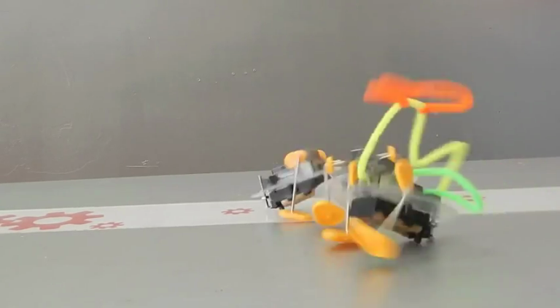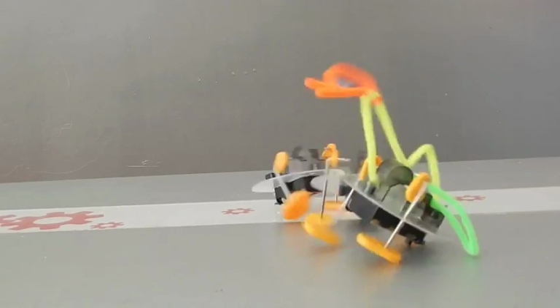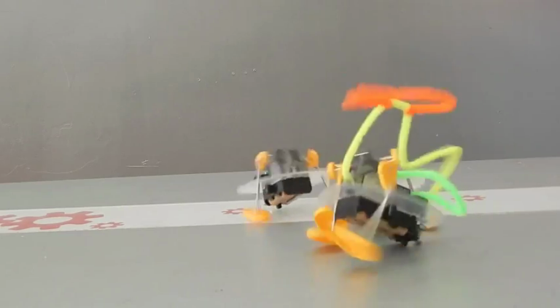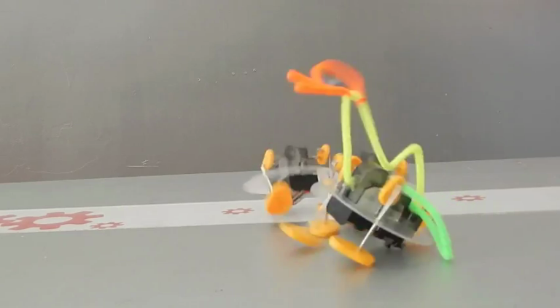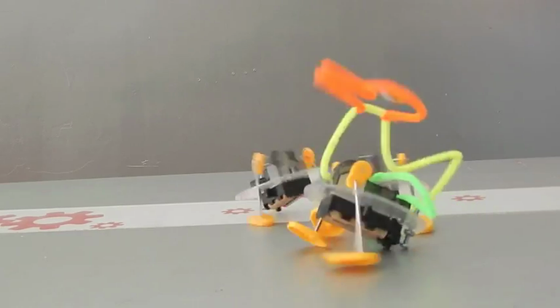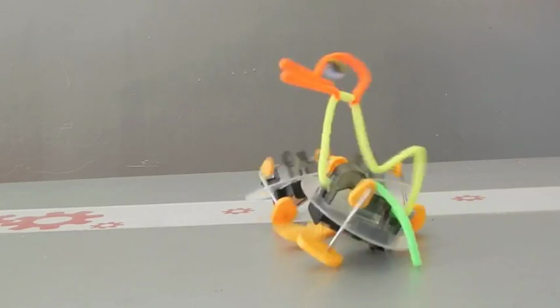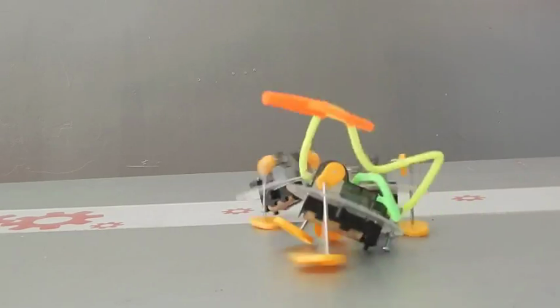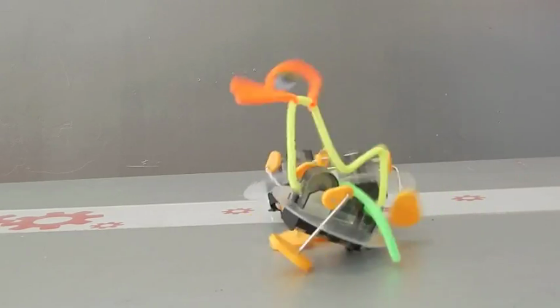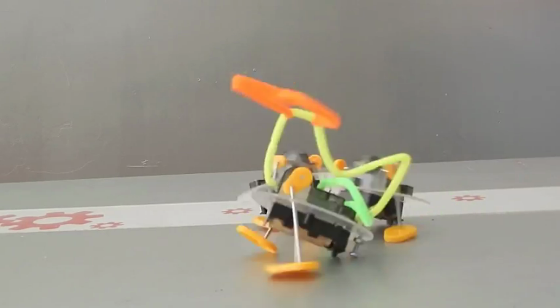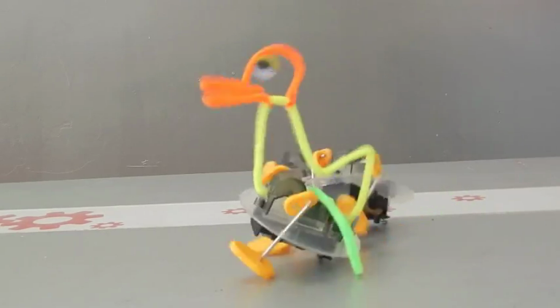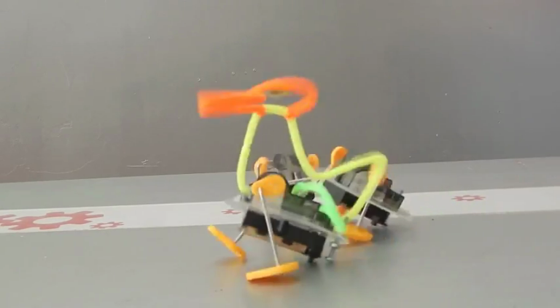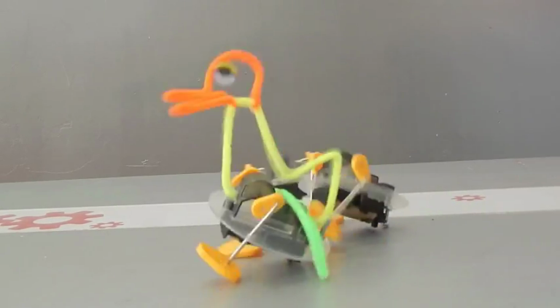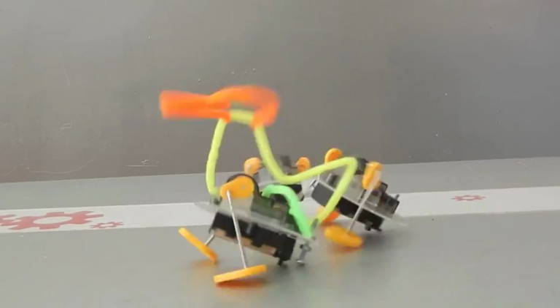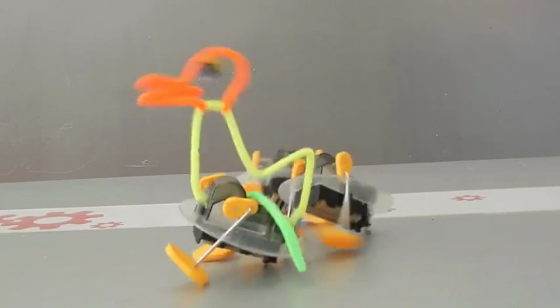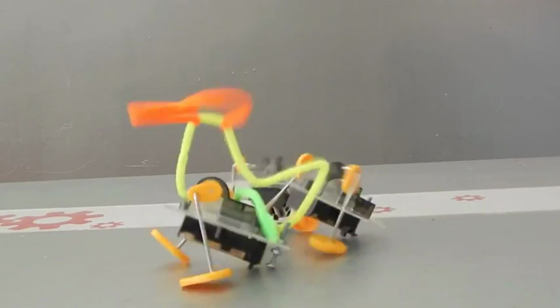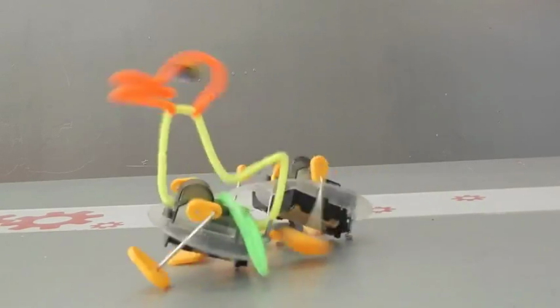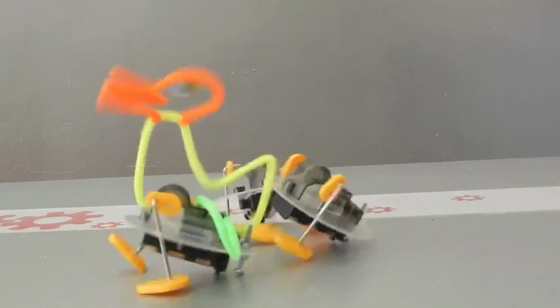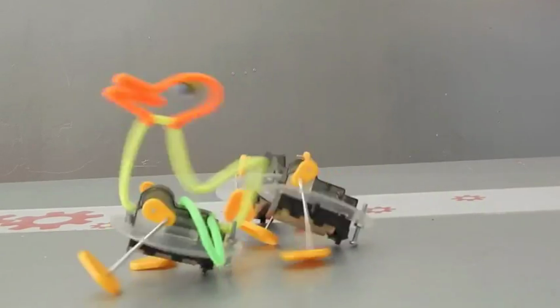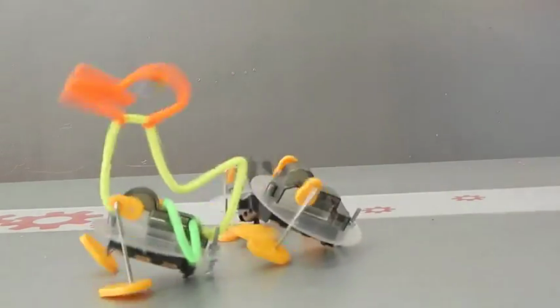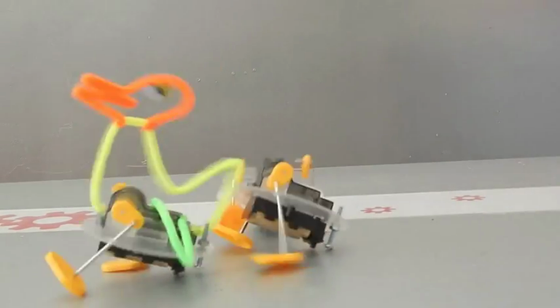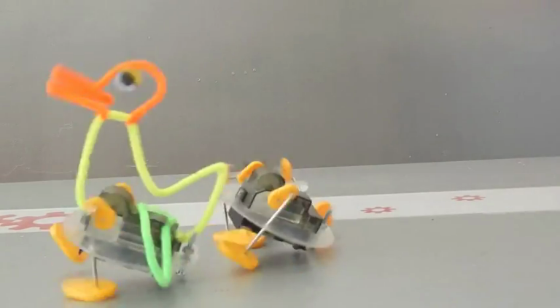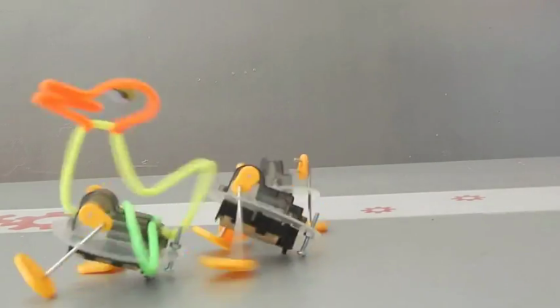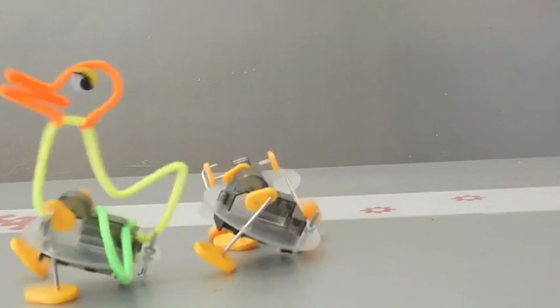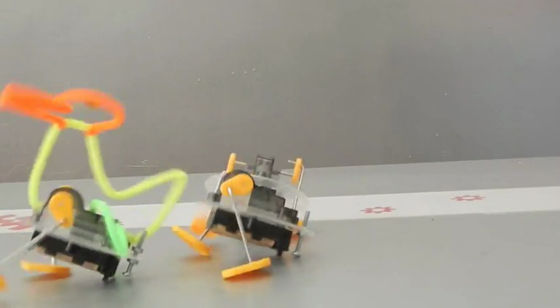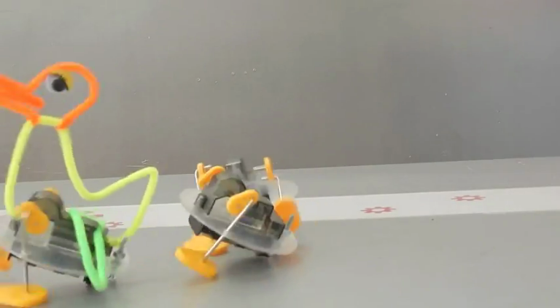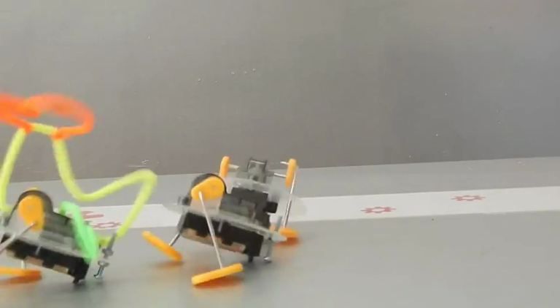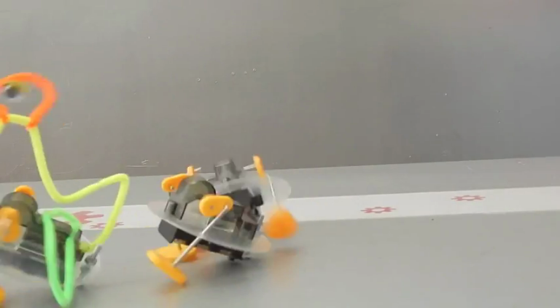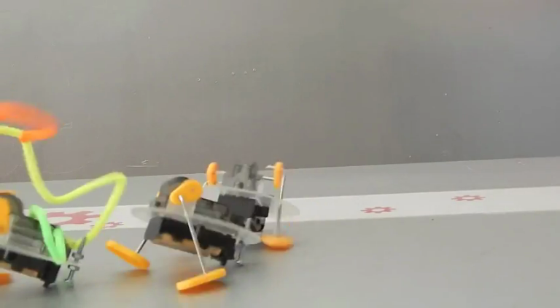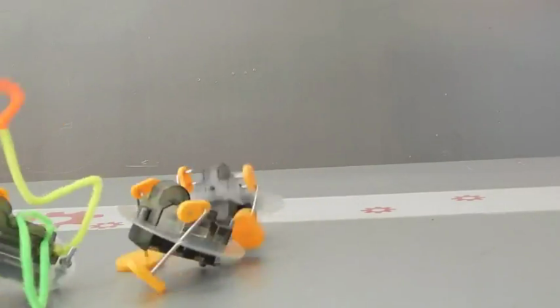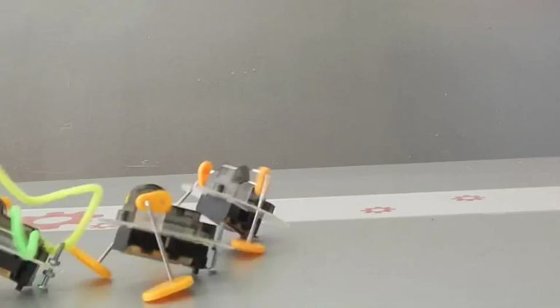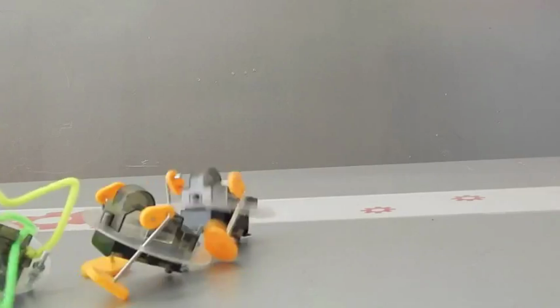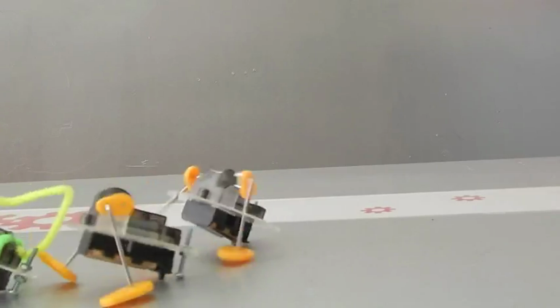Follow baby duckies, don't lose your mama. Follow, follow, don't lose your mama.